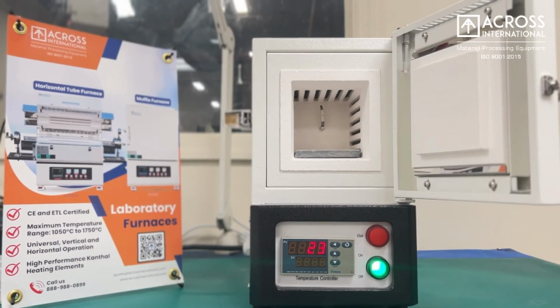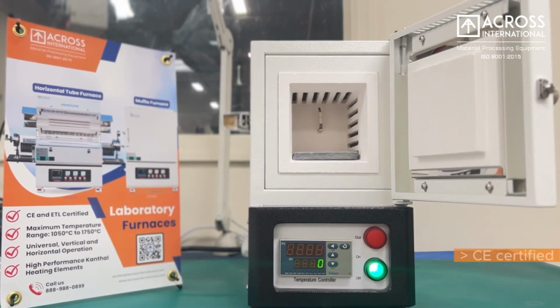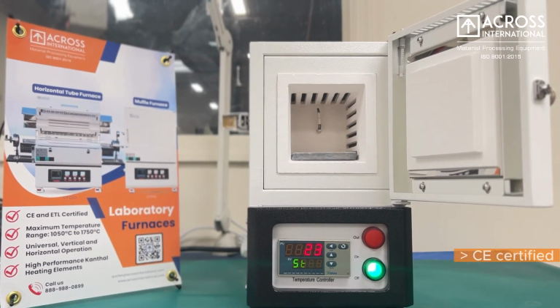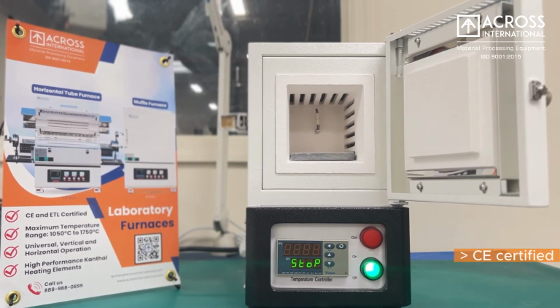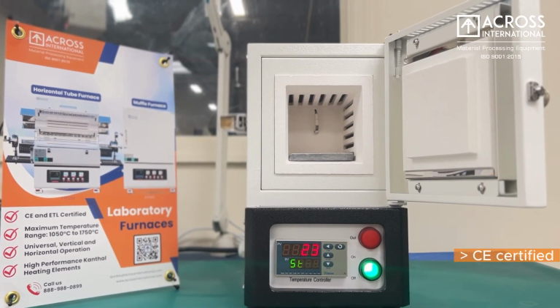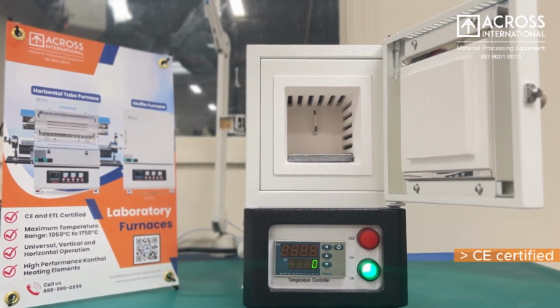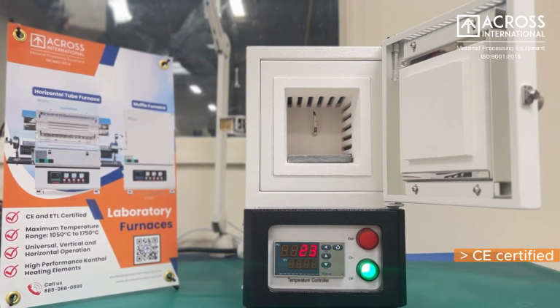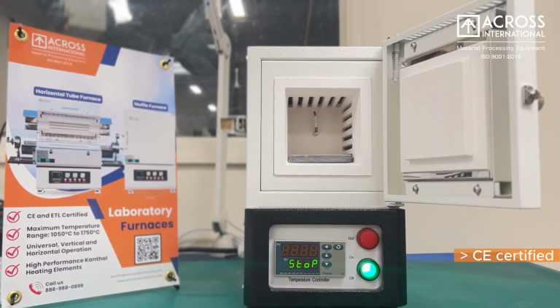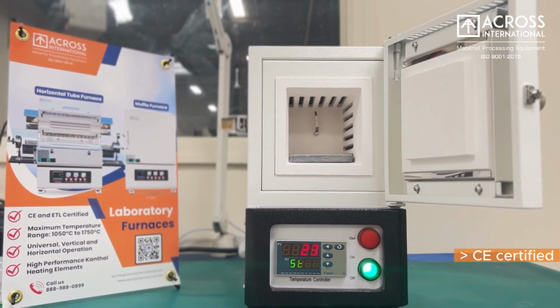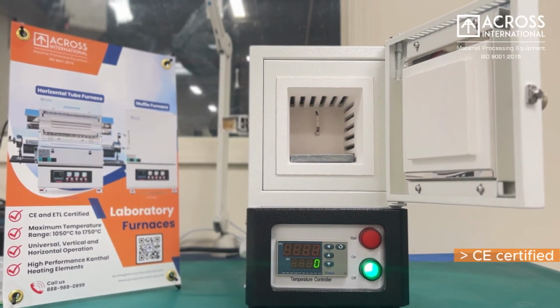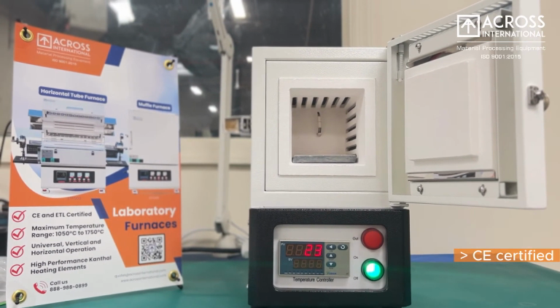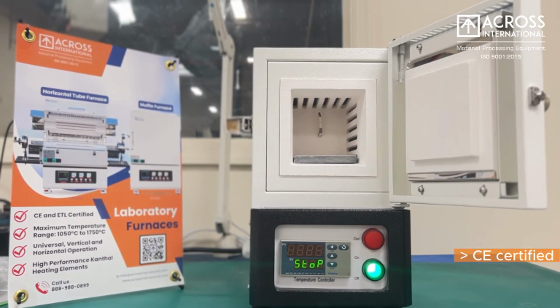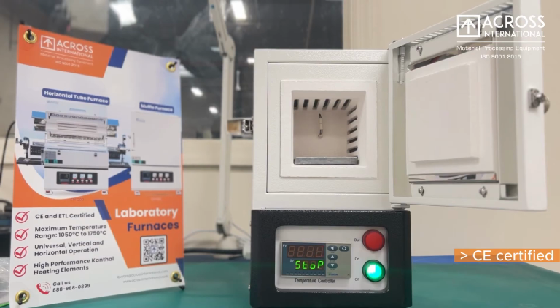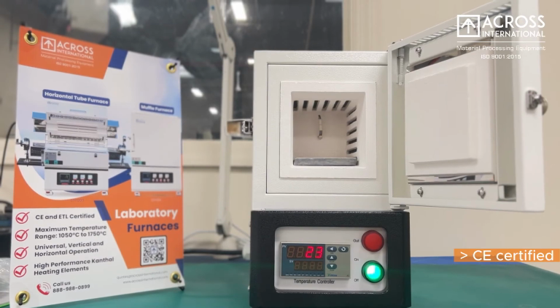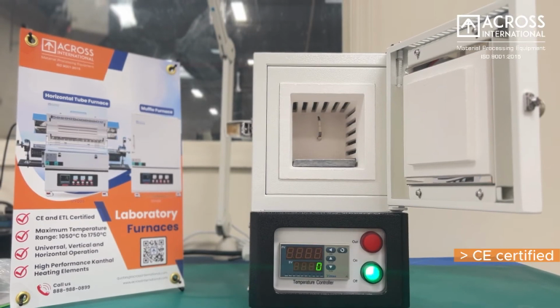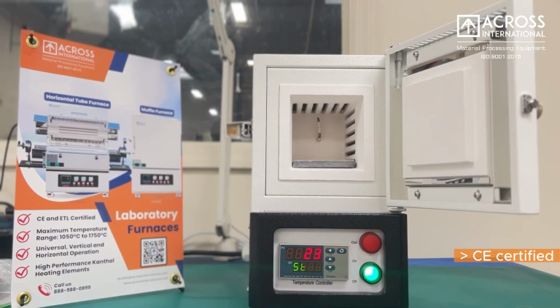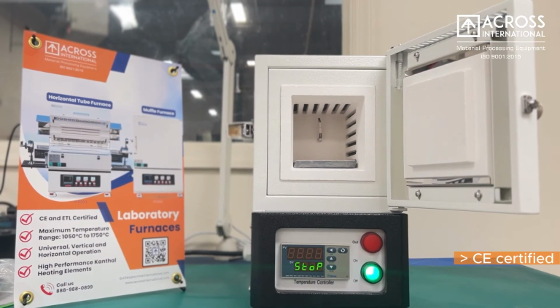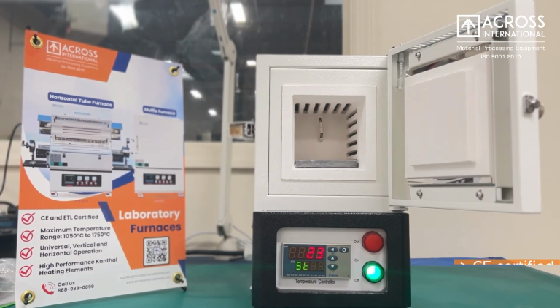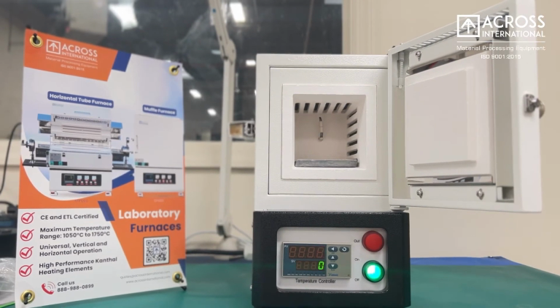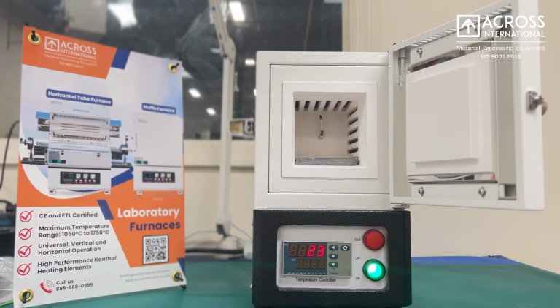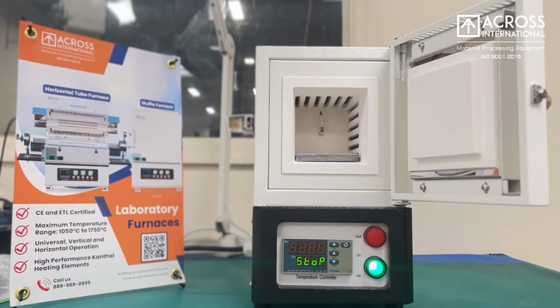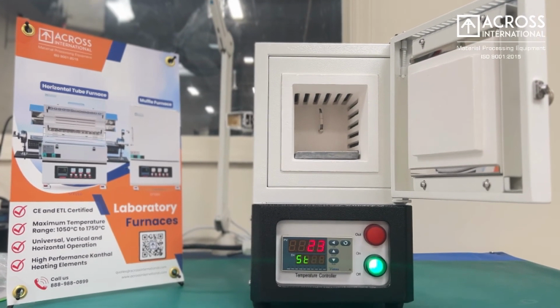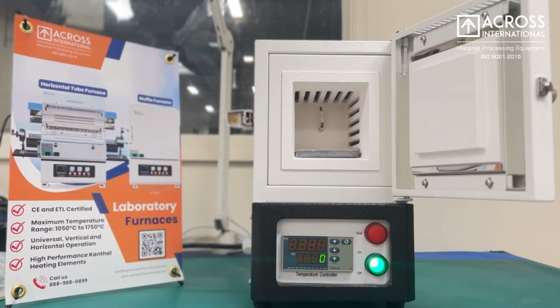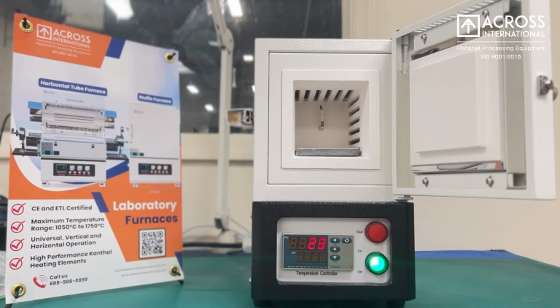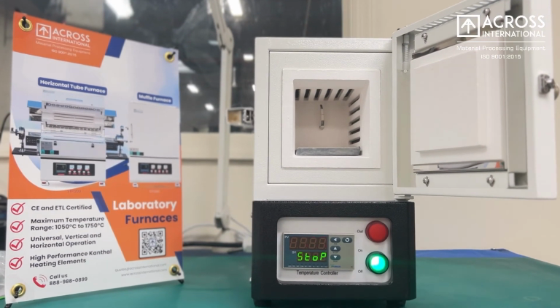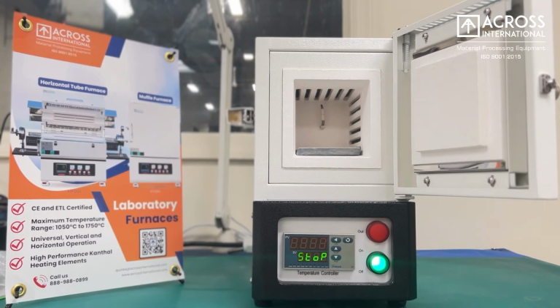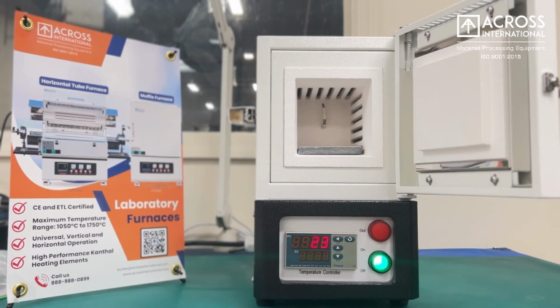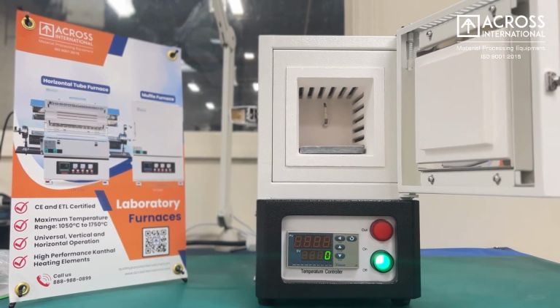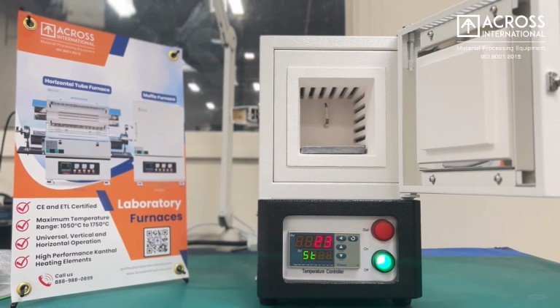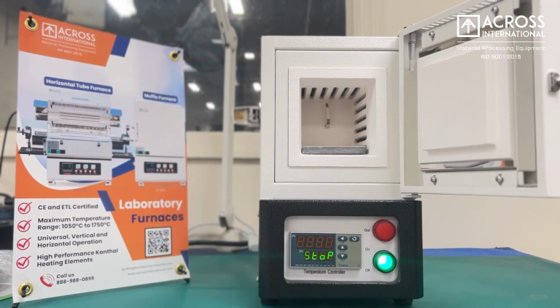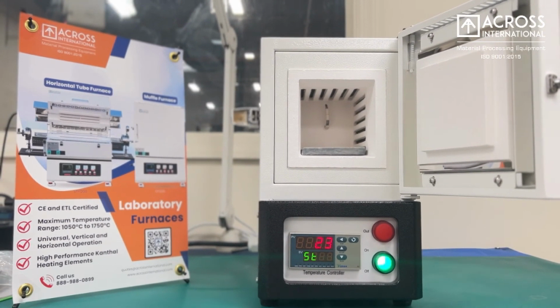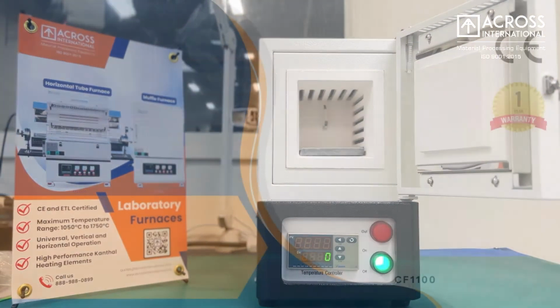All our furnaces are CE-certified and ETL-certified options for UL and CSA compliance.